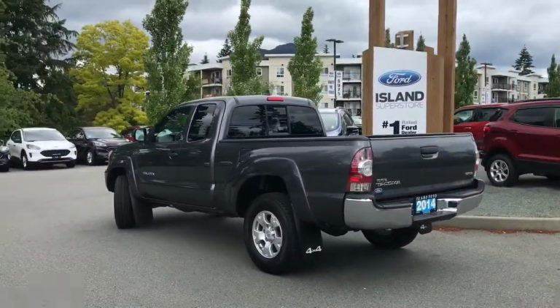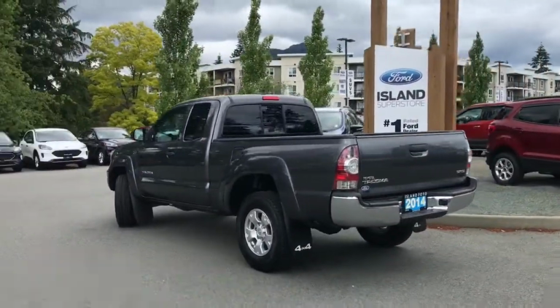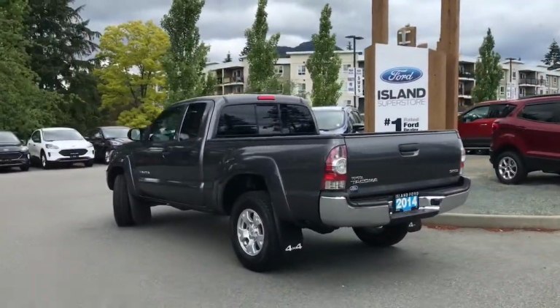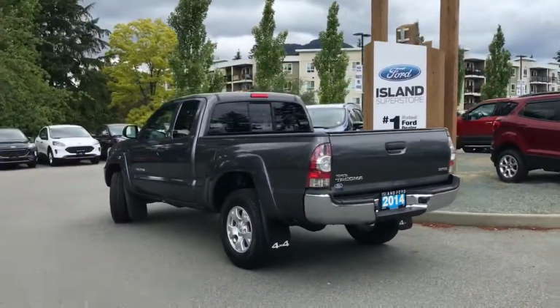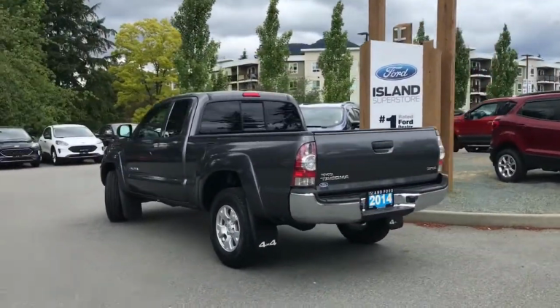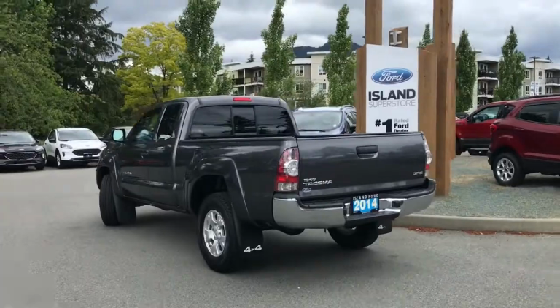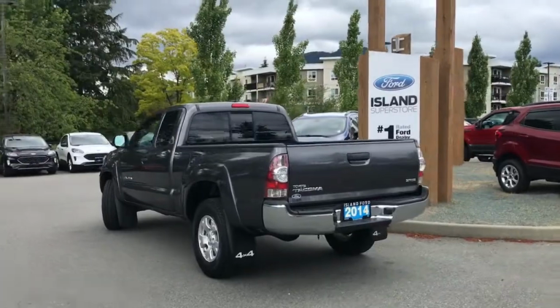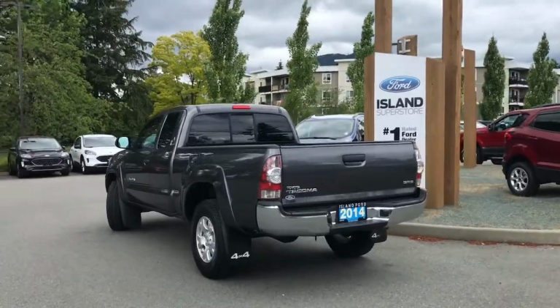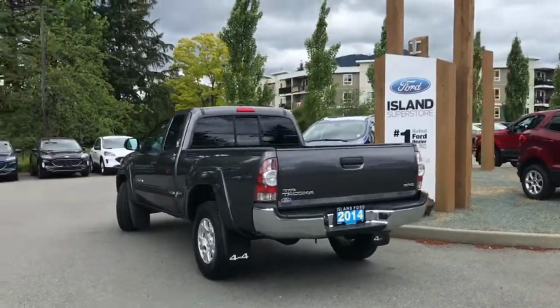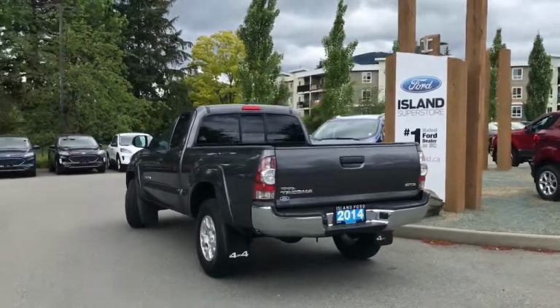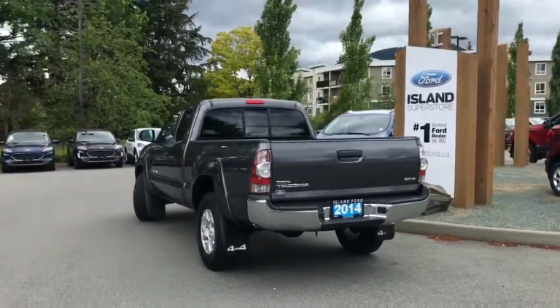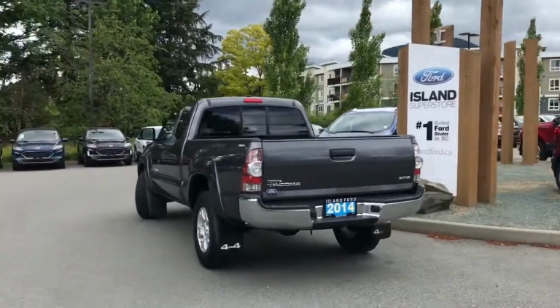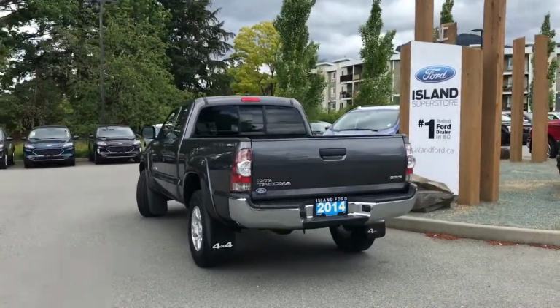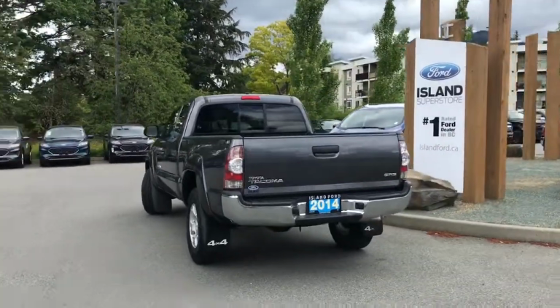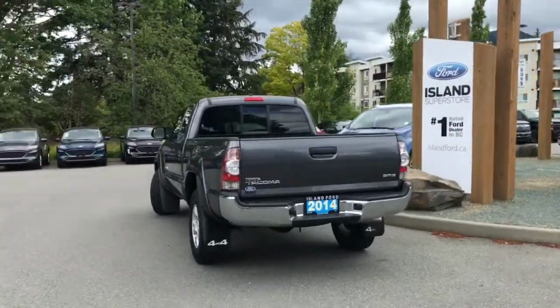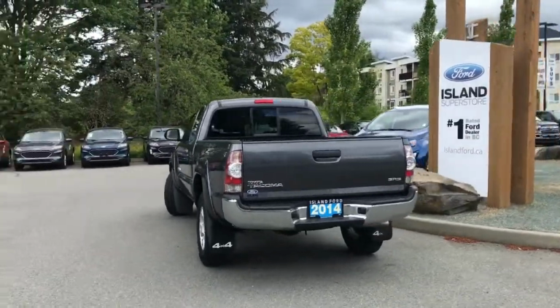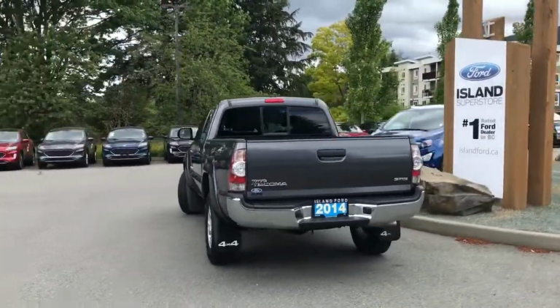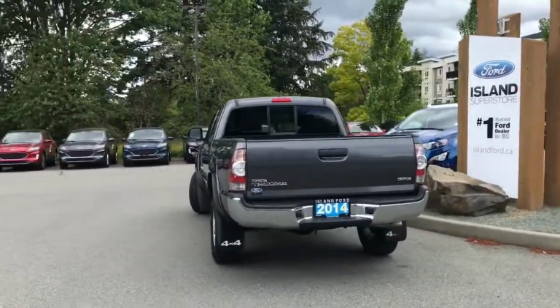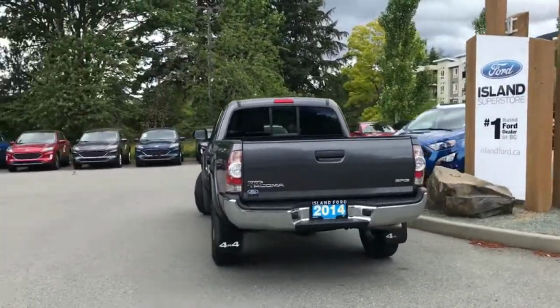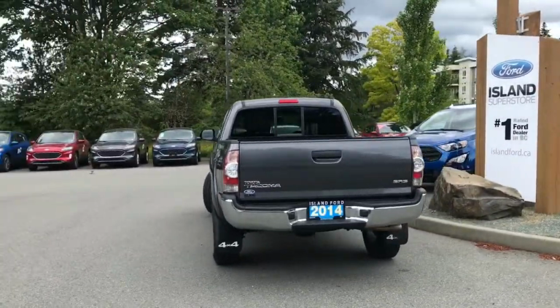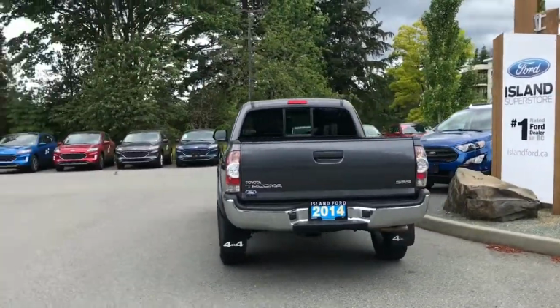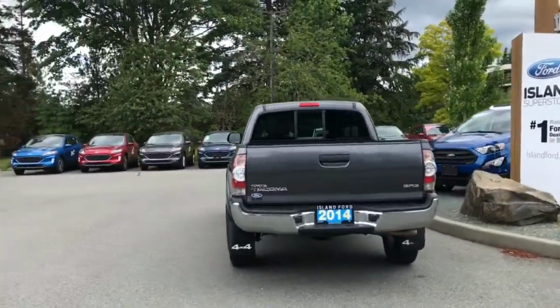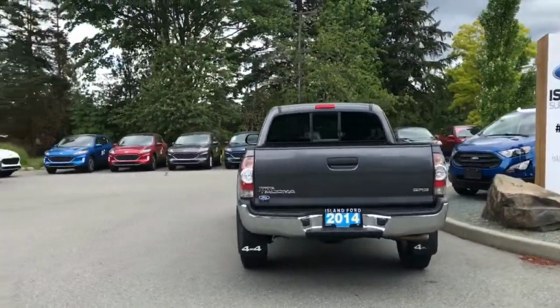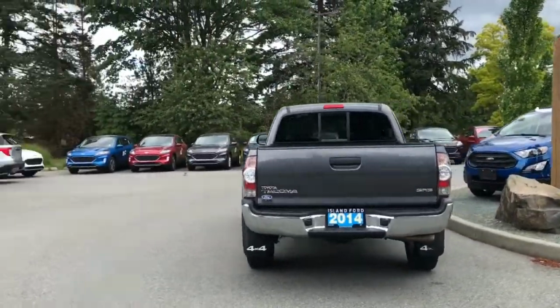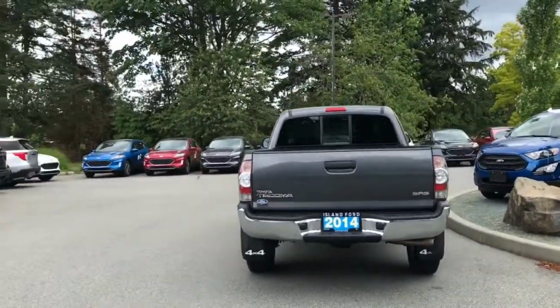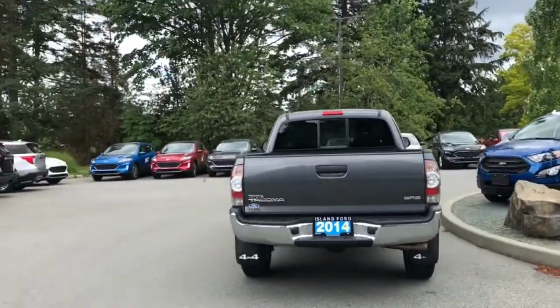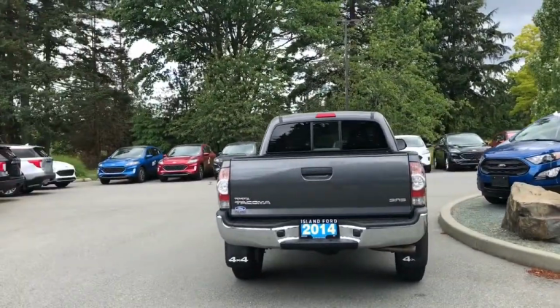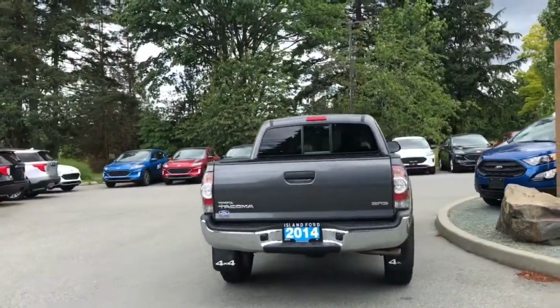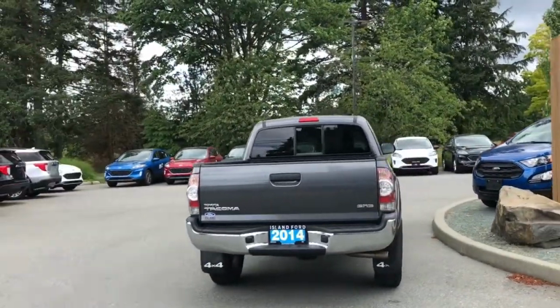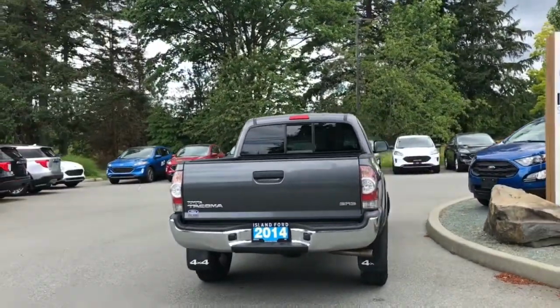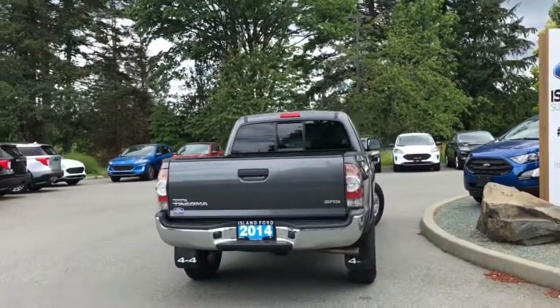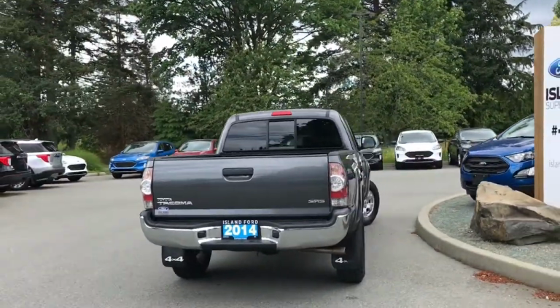If you want to come and see it for yourself, our sales team will be more than happy to help you, or you can book a test drive online at islandford.ca.